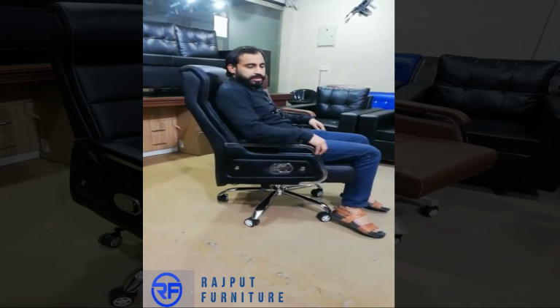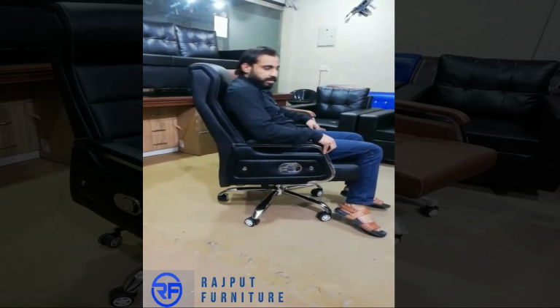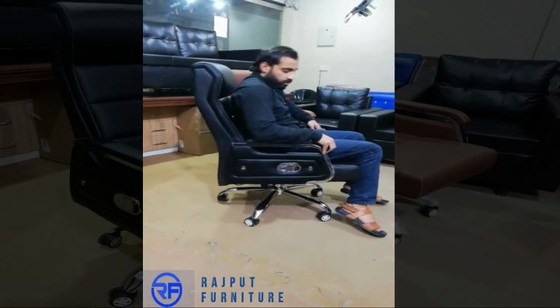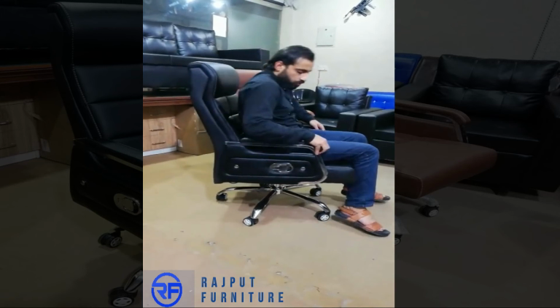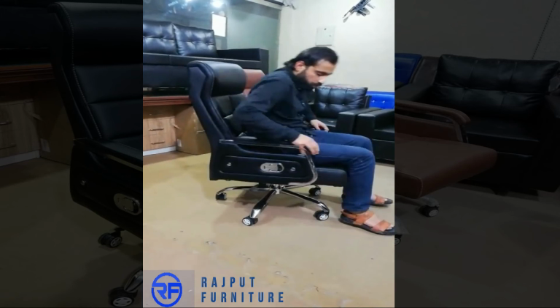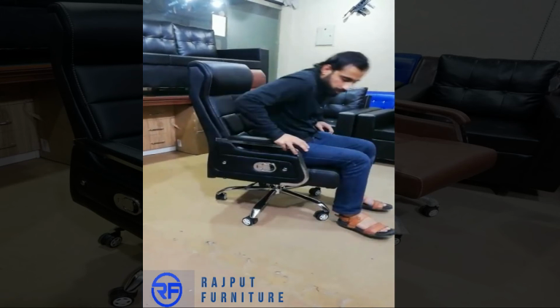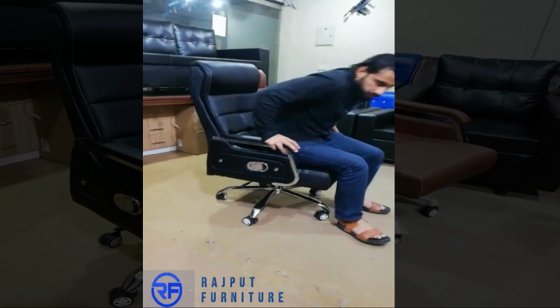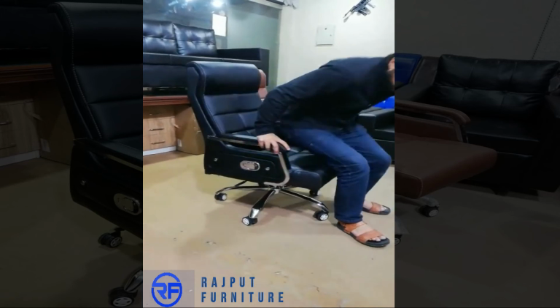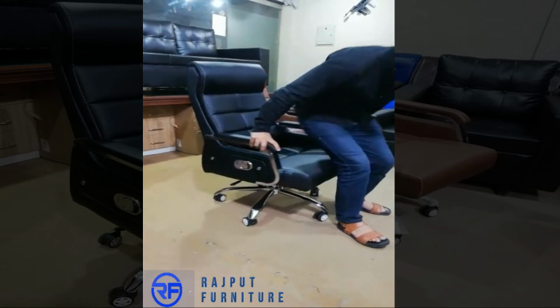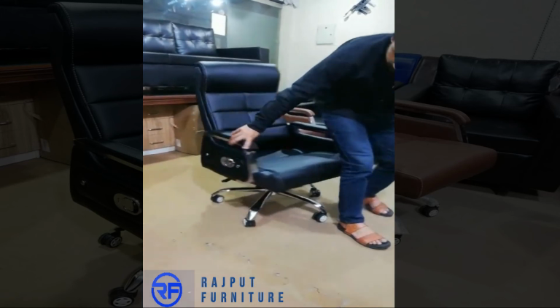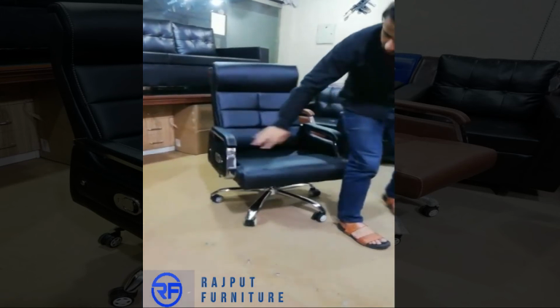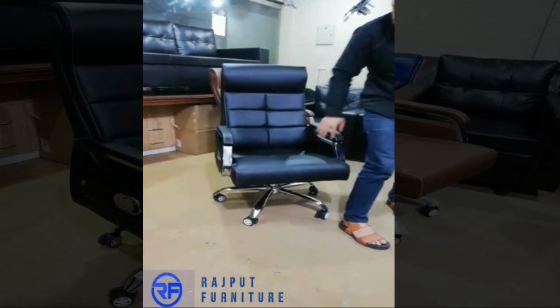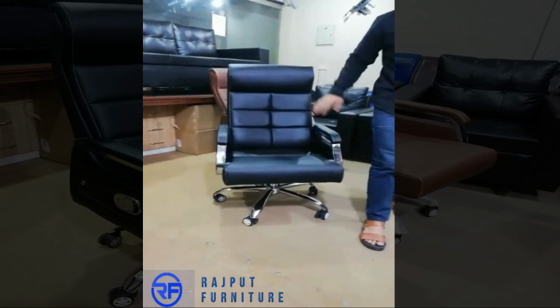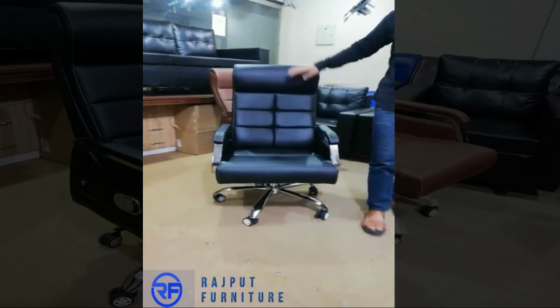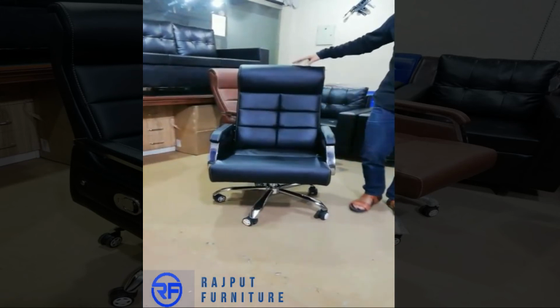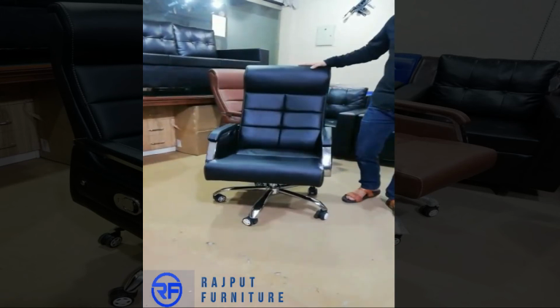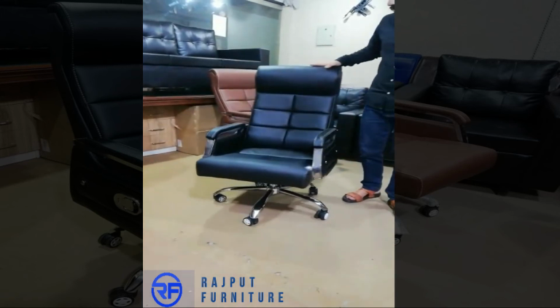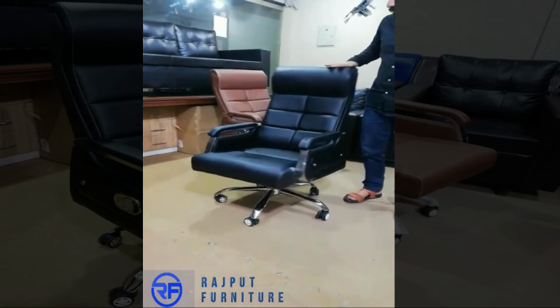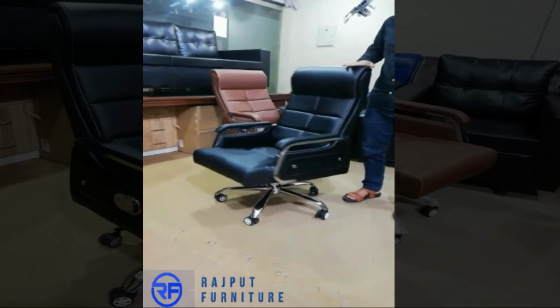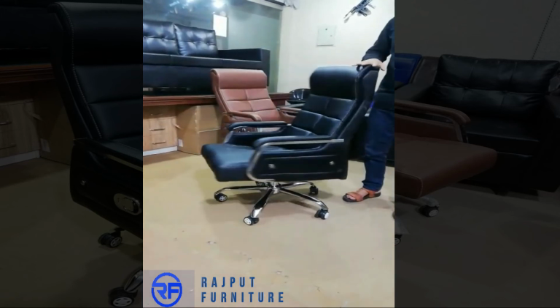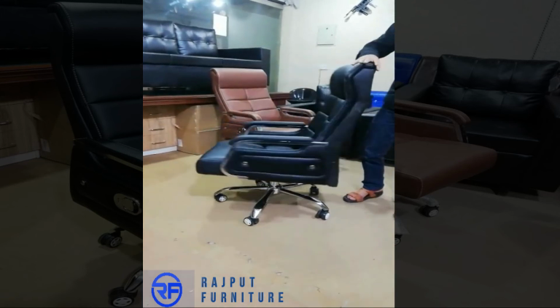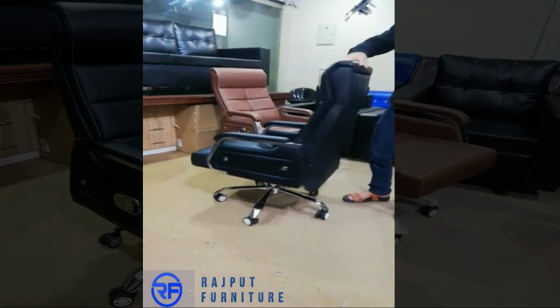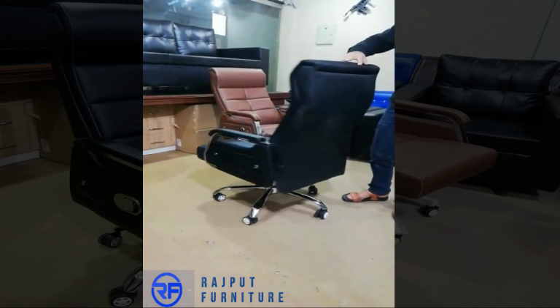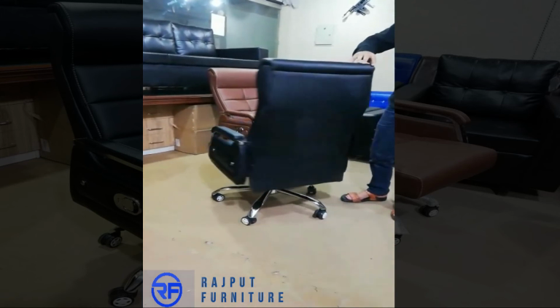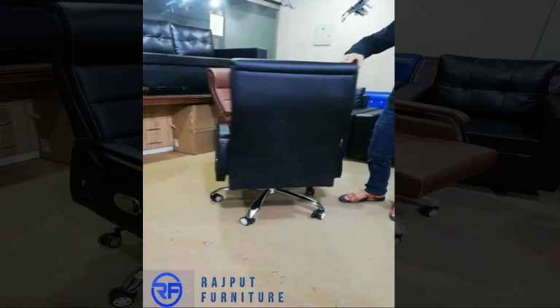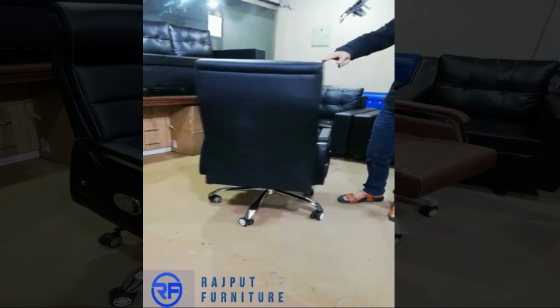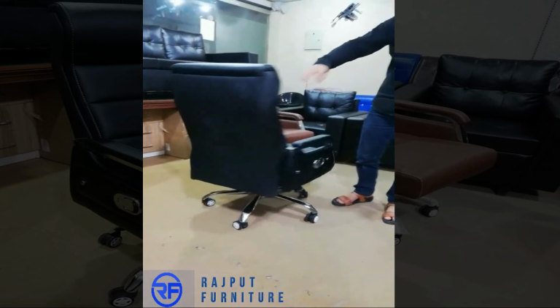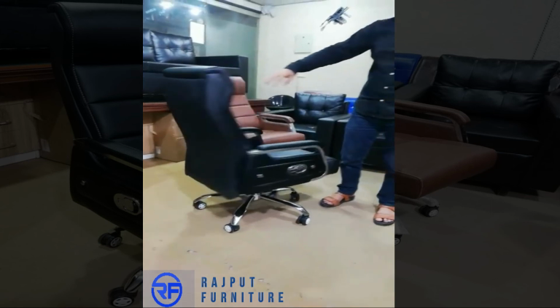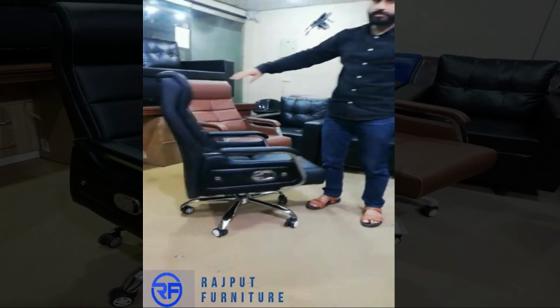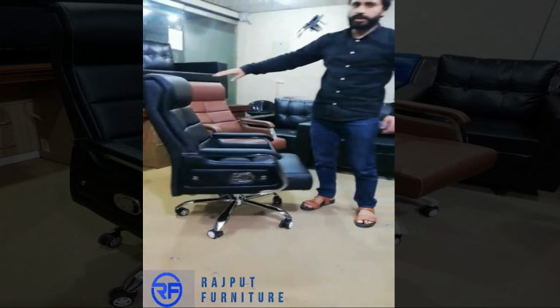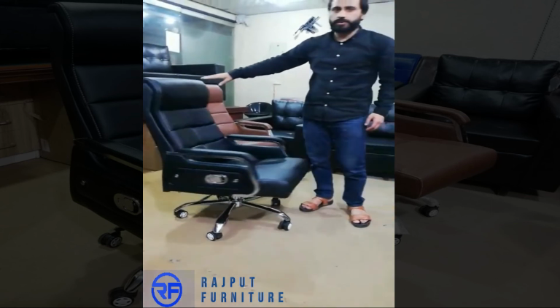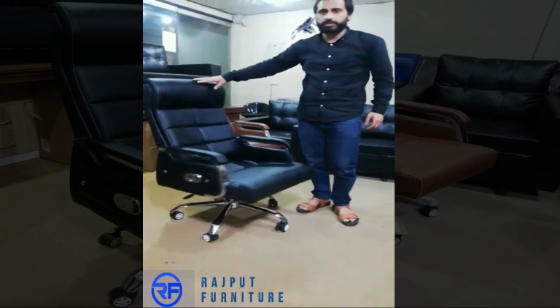This is a very comfortable chair. This is the price of $25,000.